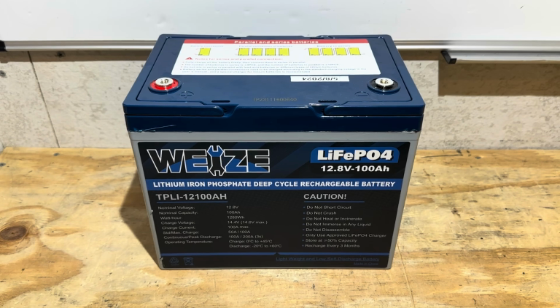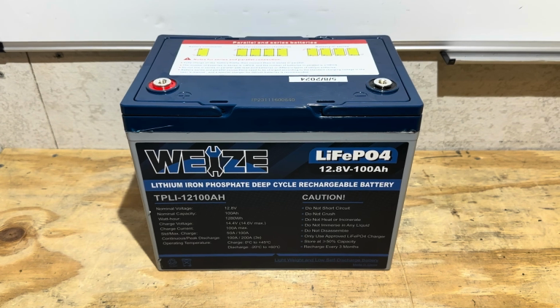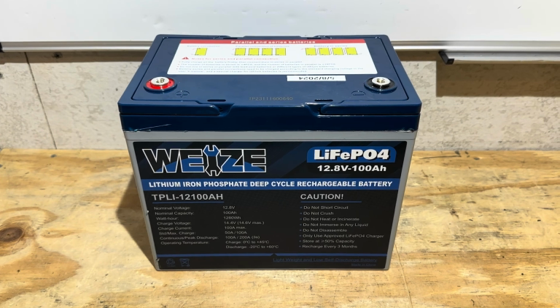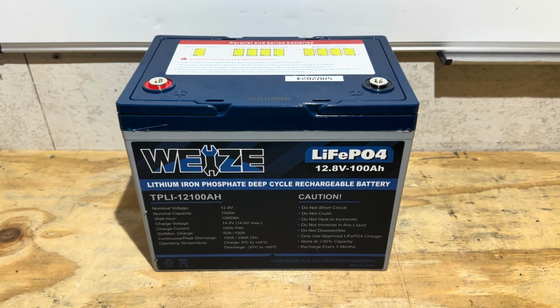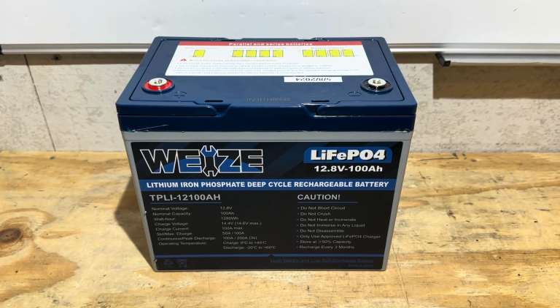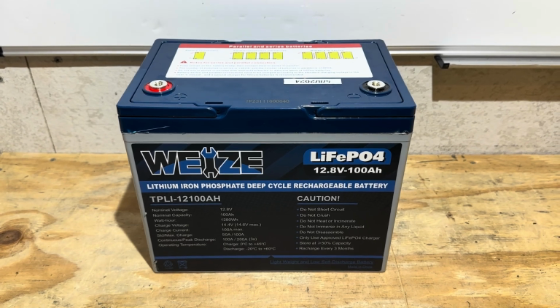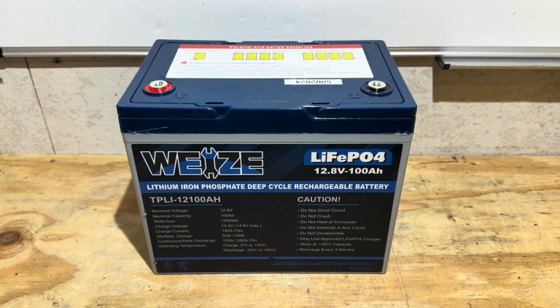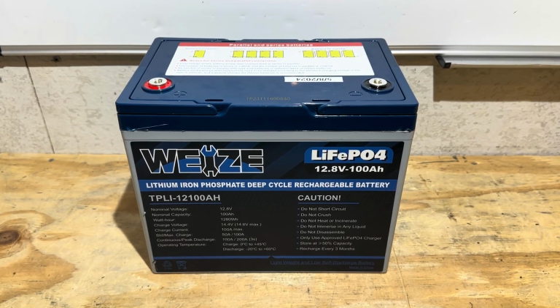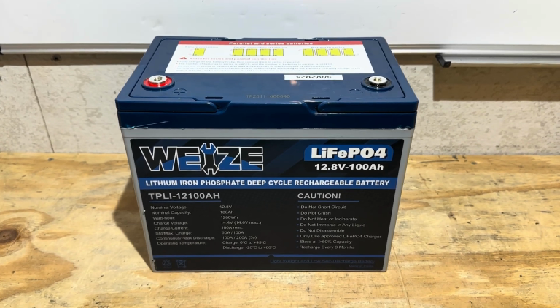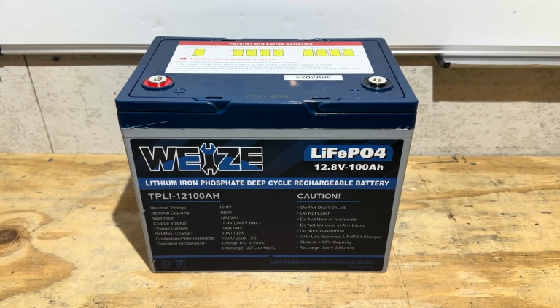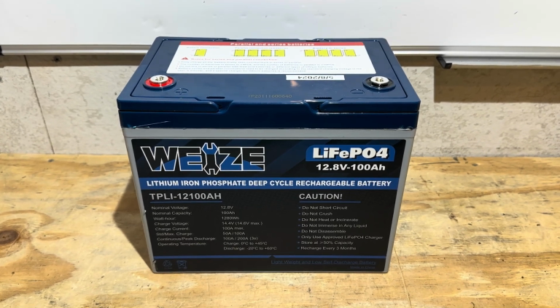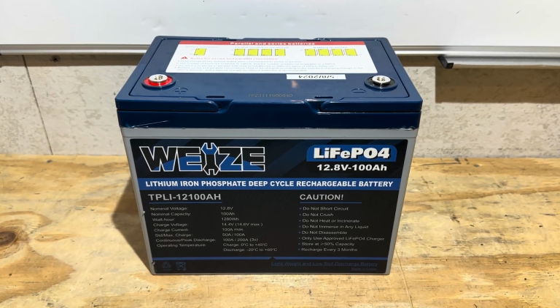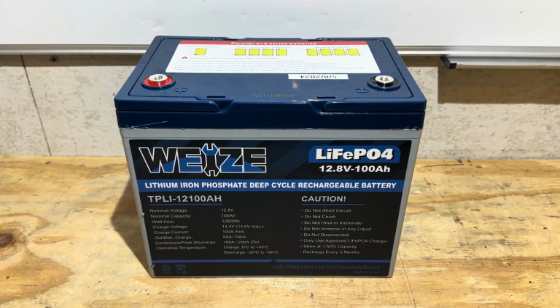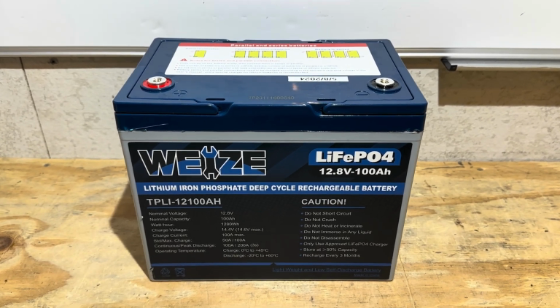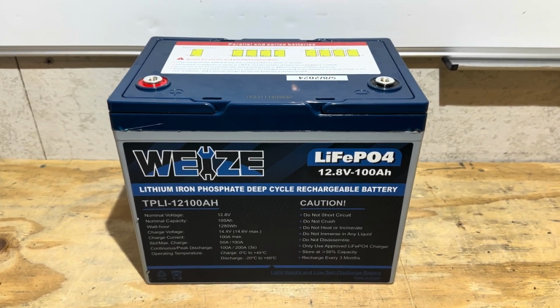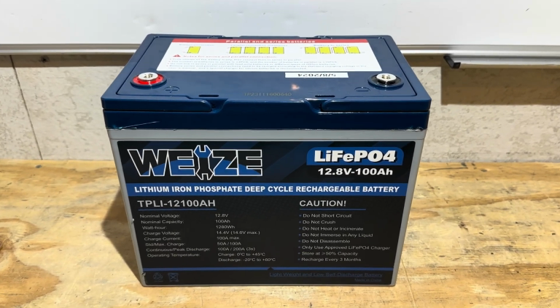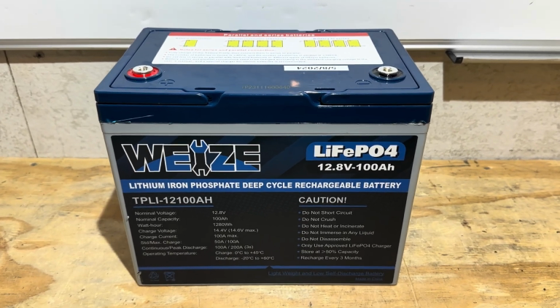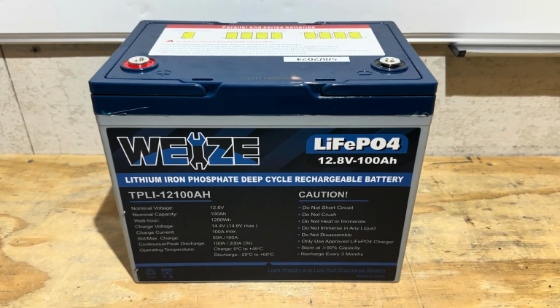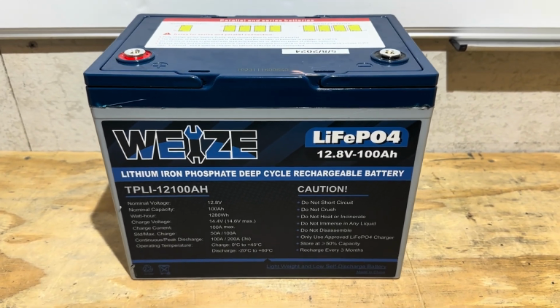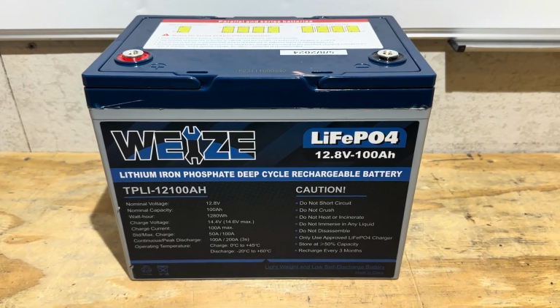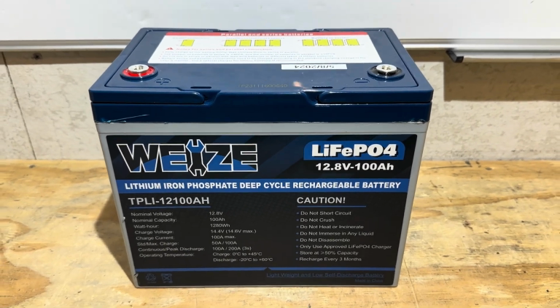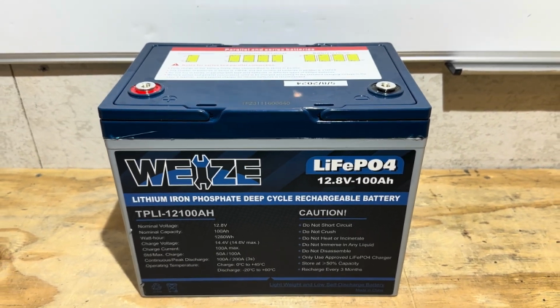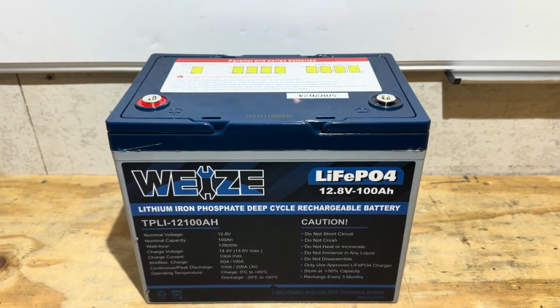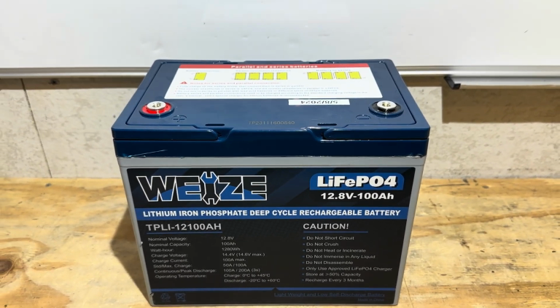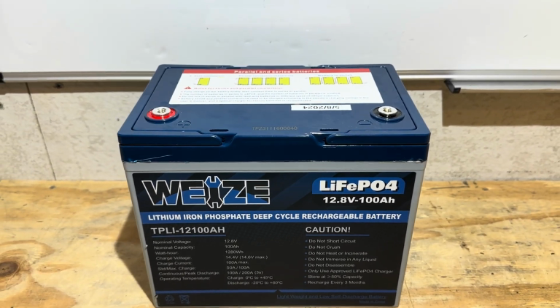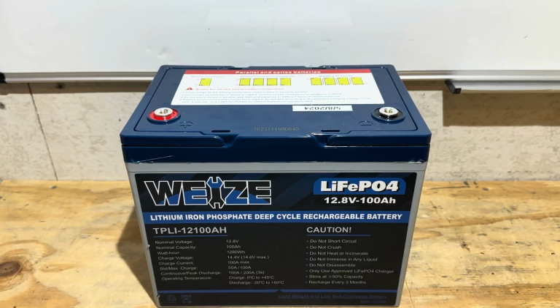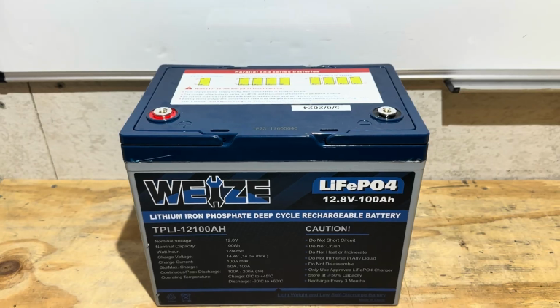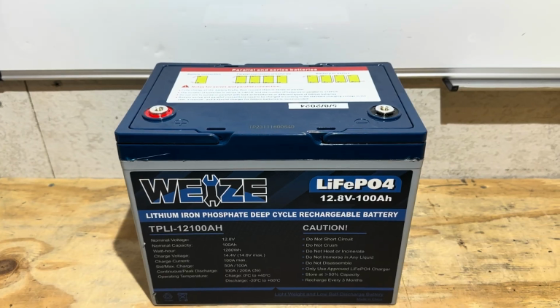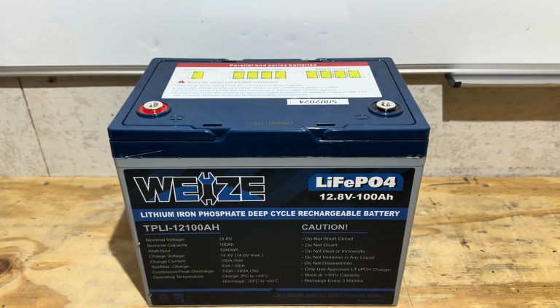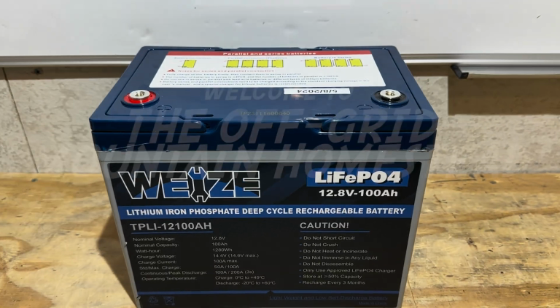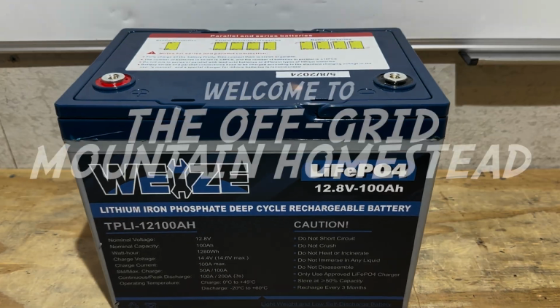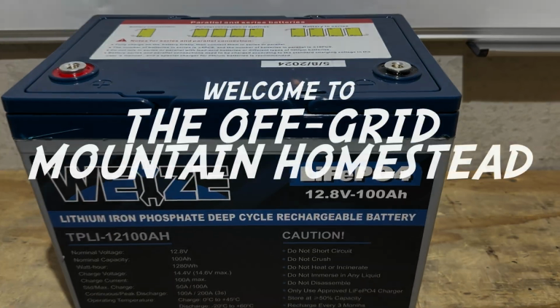On today's video, I'm going to see how much capacity a used lithium iron phosphate battery still has in it. Let's get right into it.